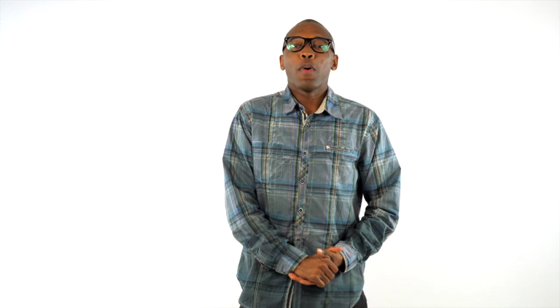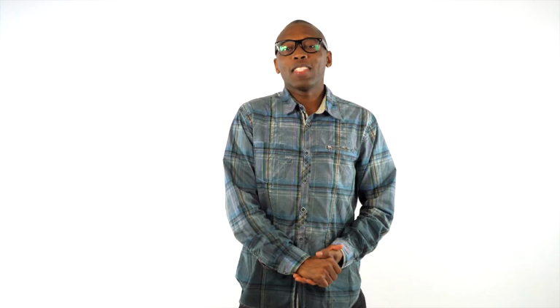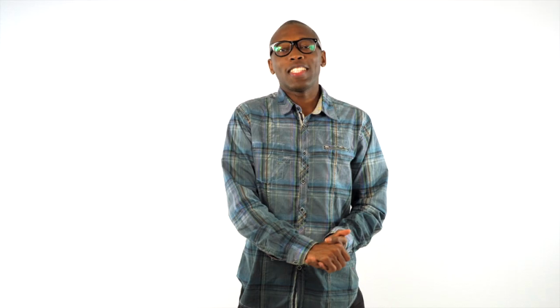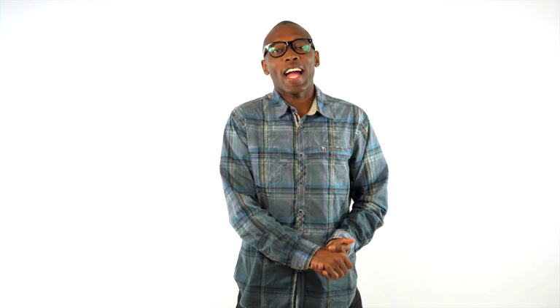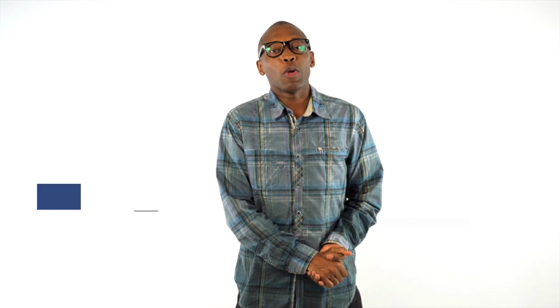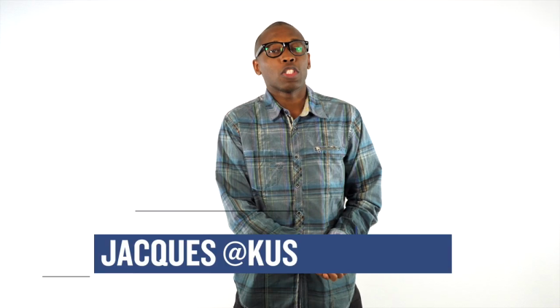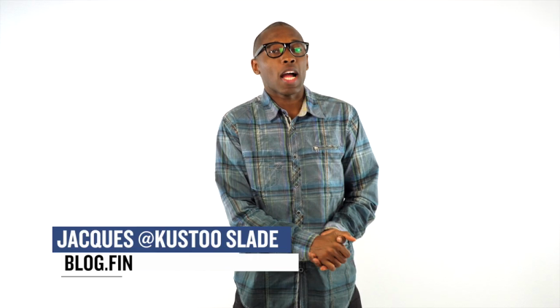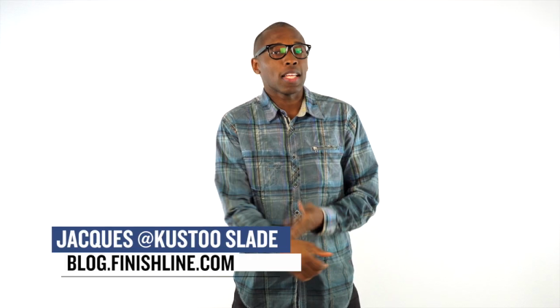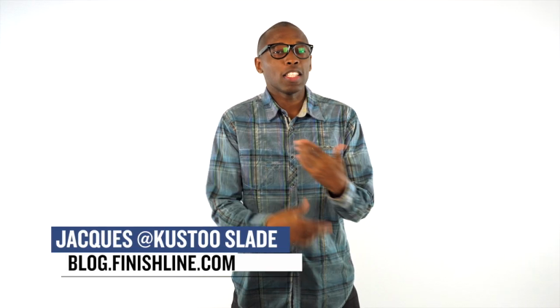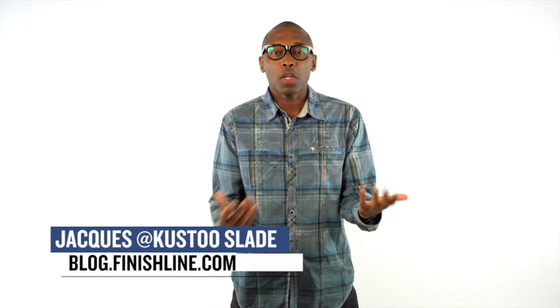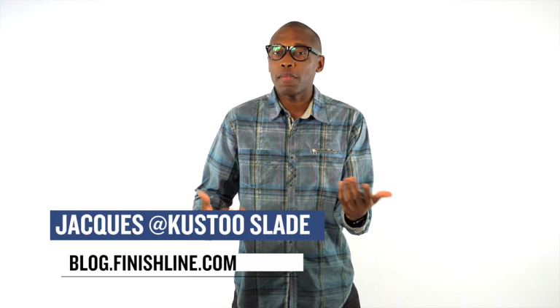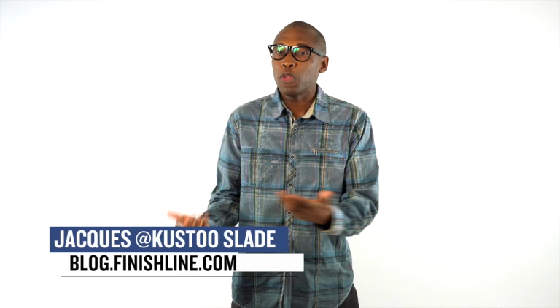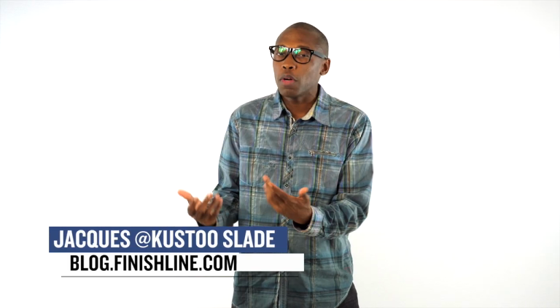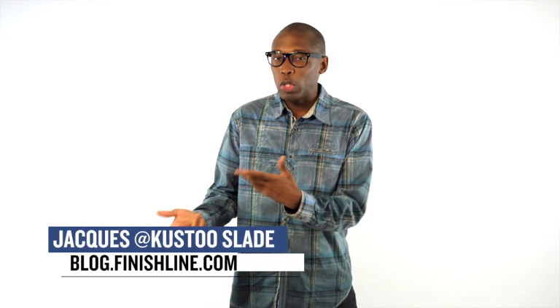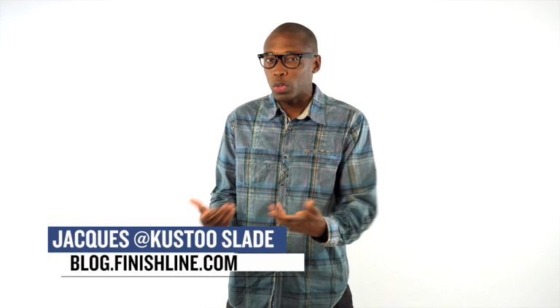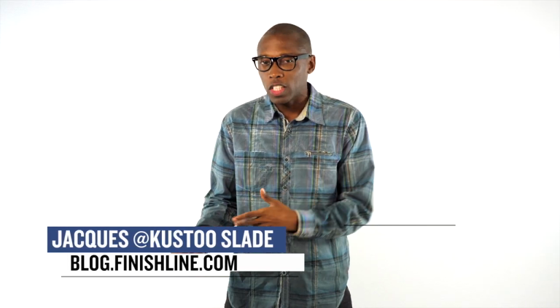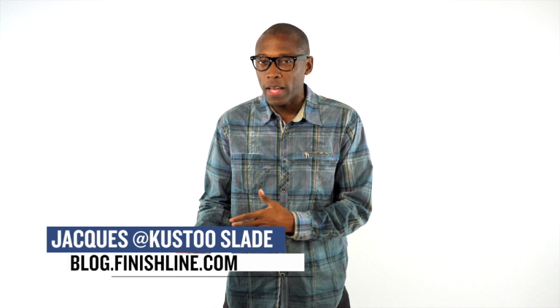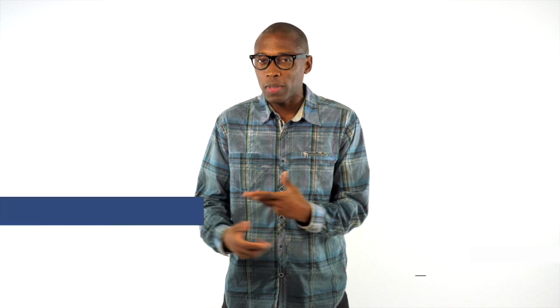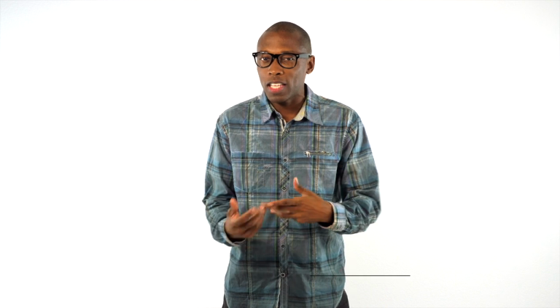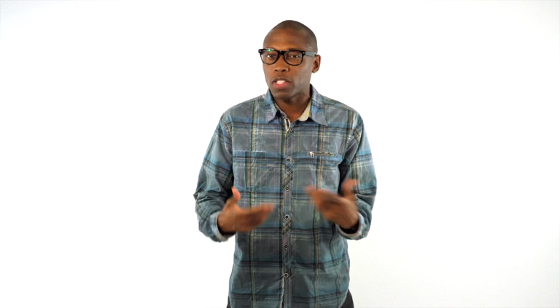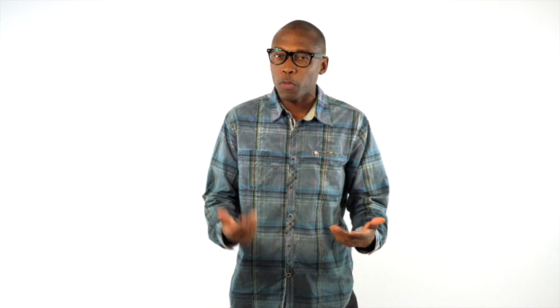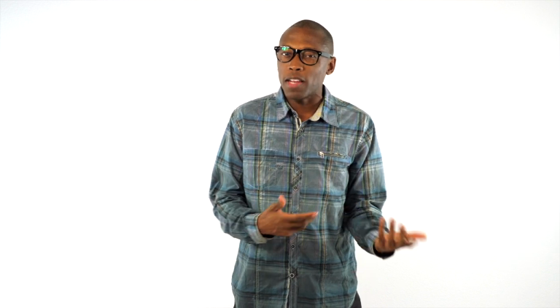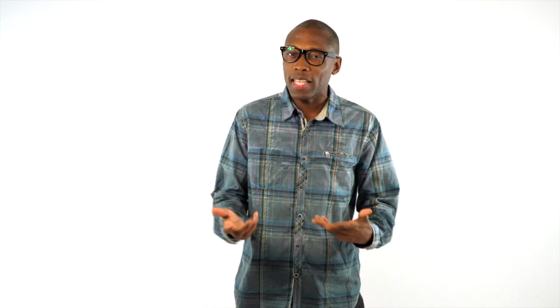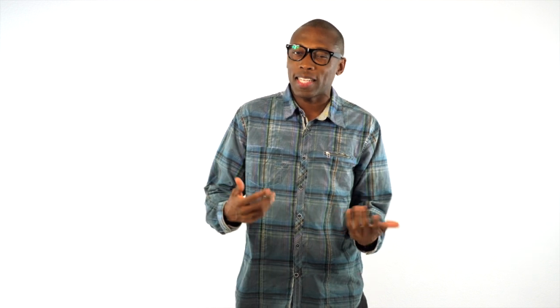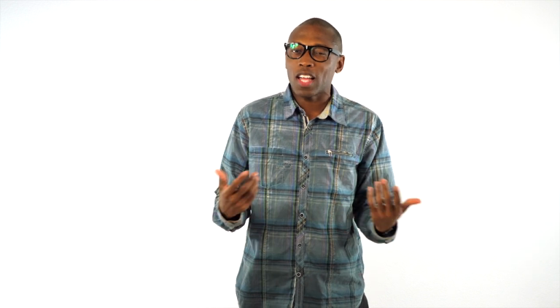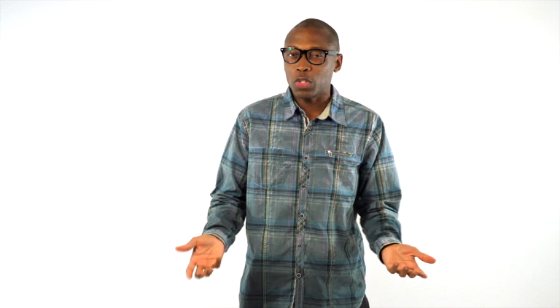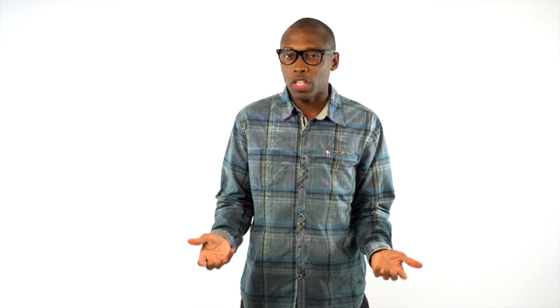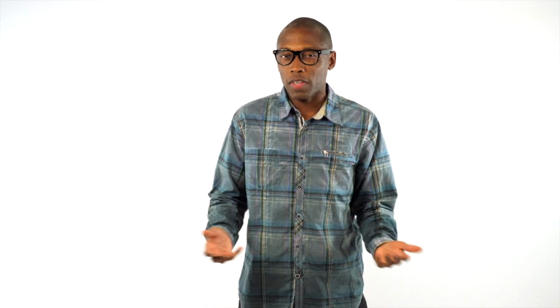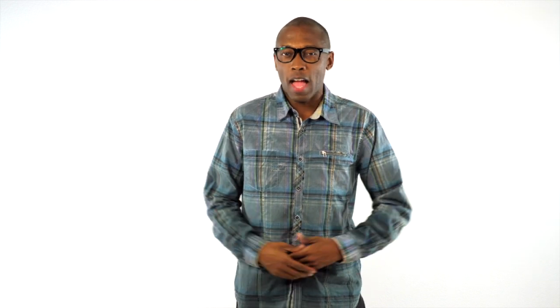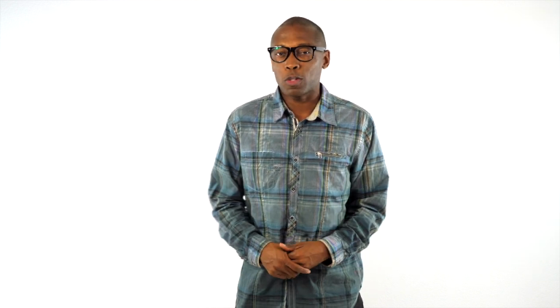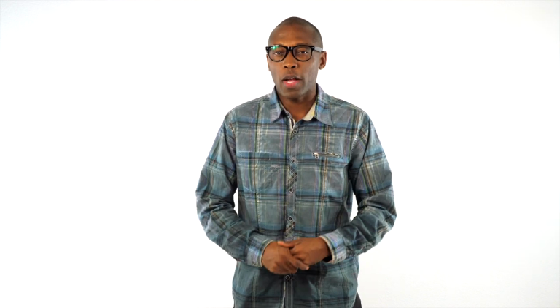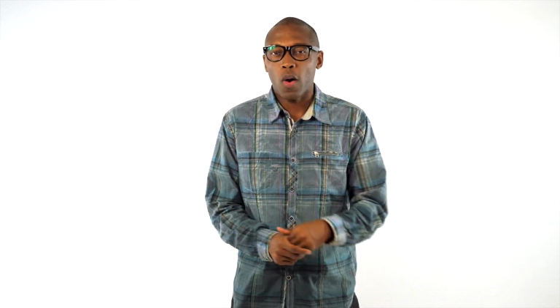Welcome to the T-Check. I'm your host Jacques Slade, and this week we have a few of the usual suspects mixed in with some random kicks that I thought you should definitely have on your radar.